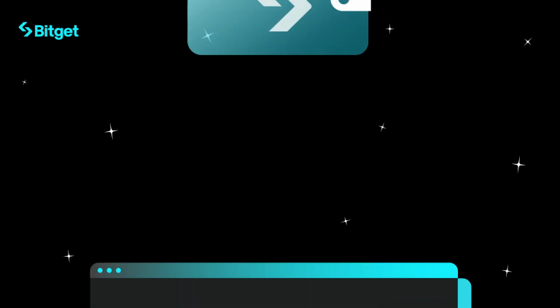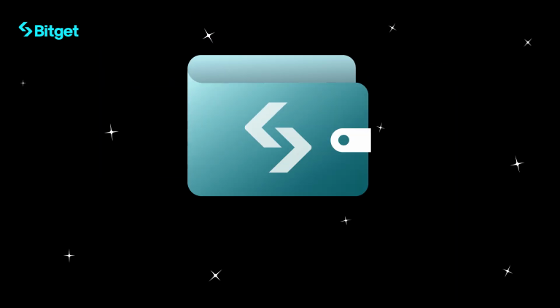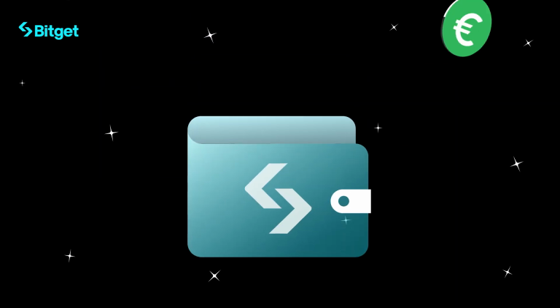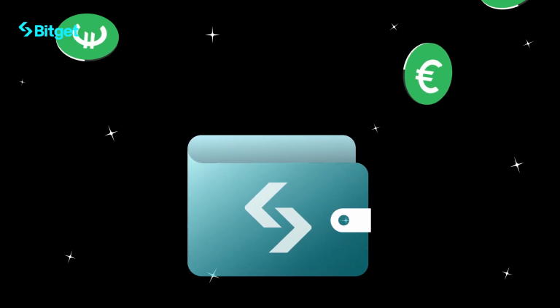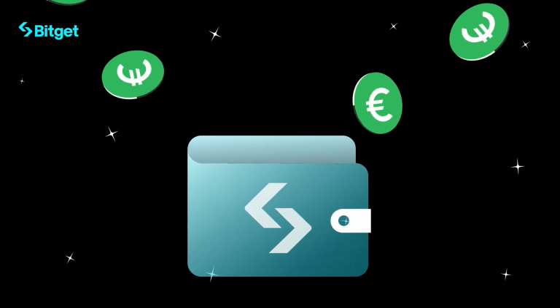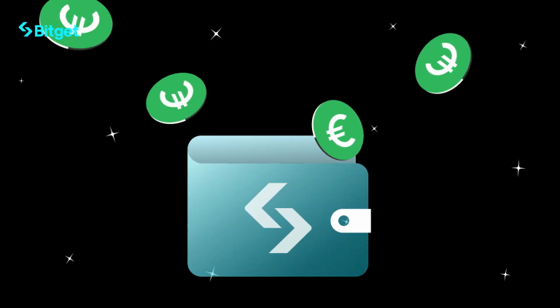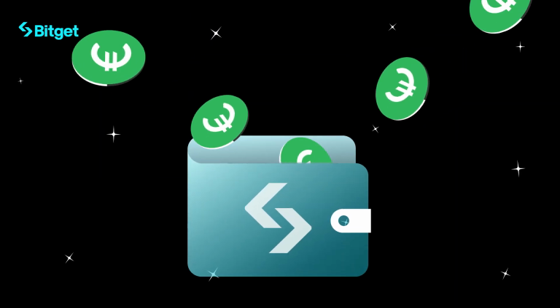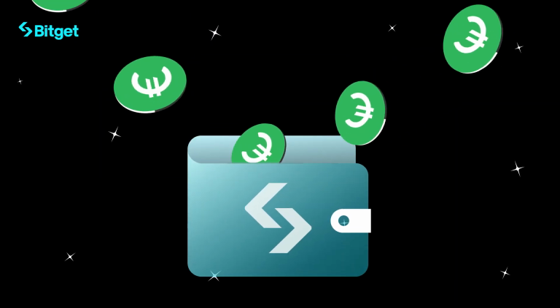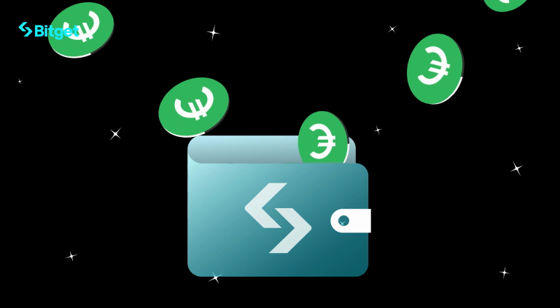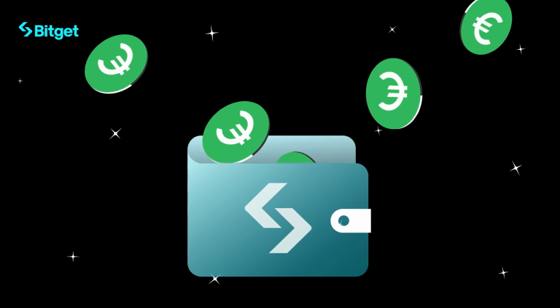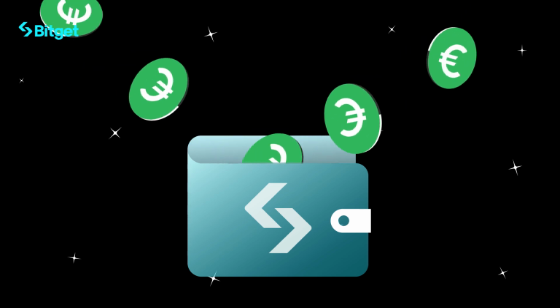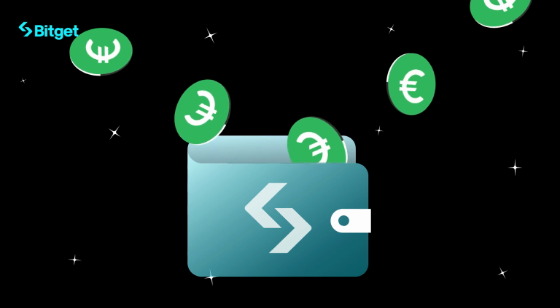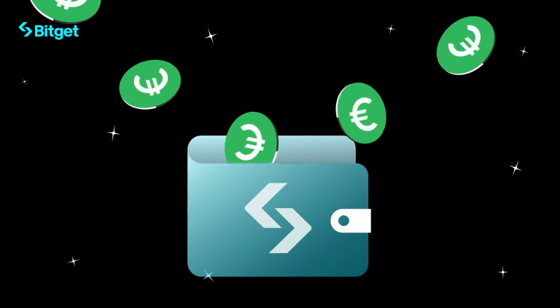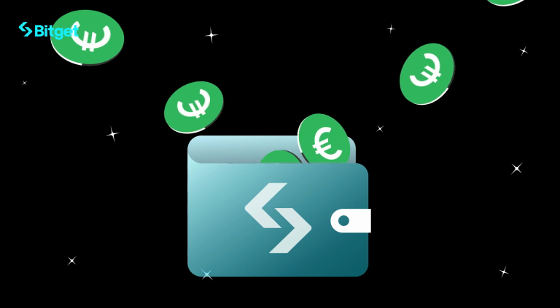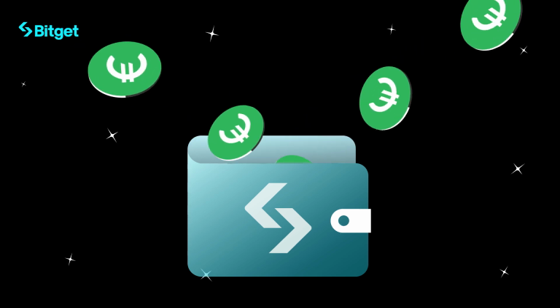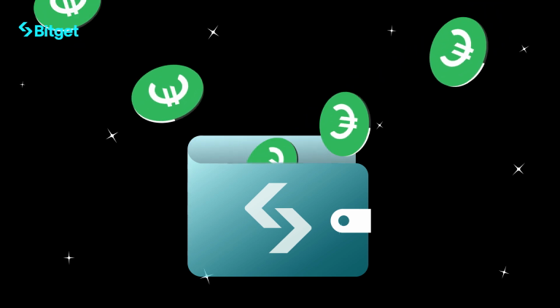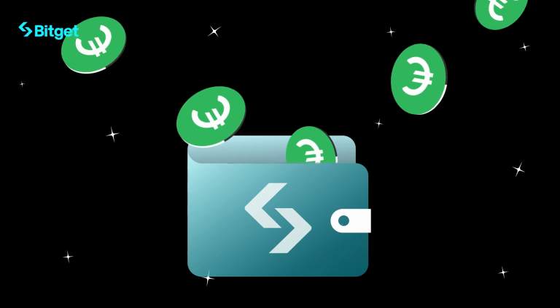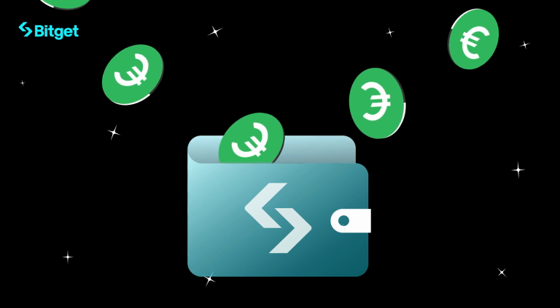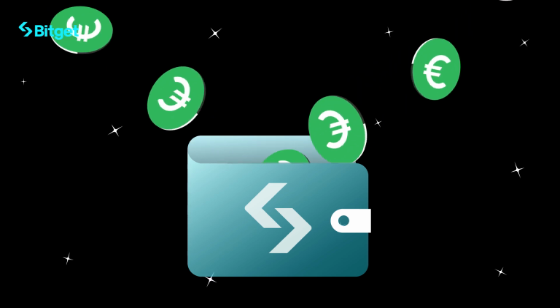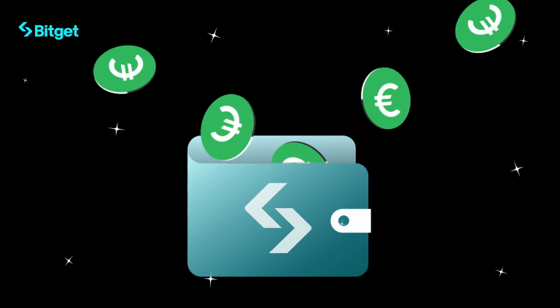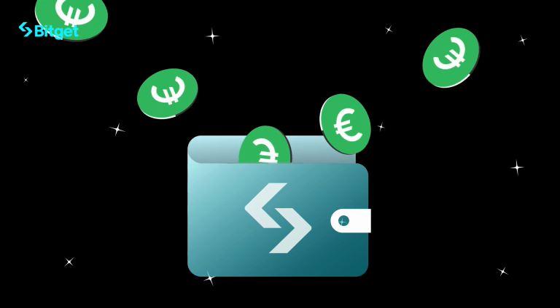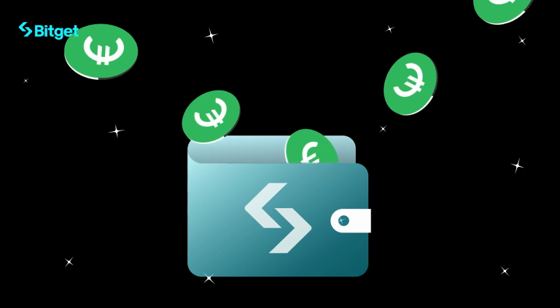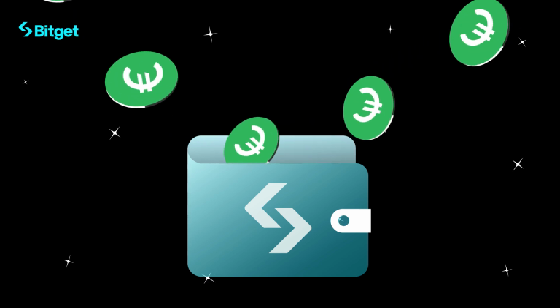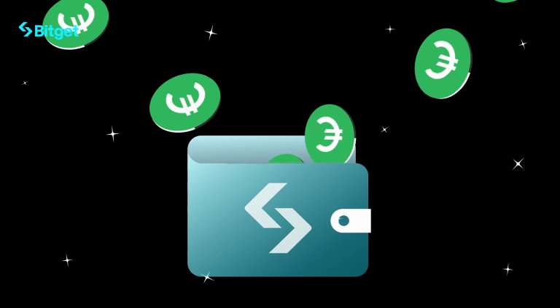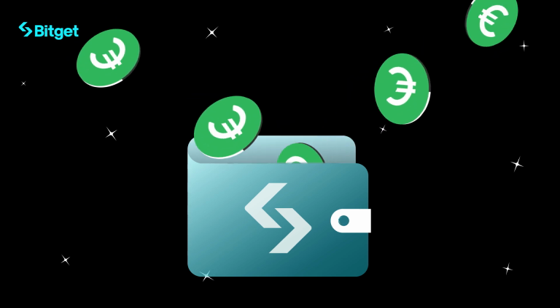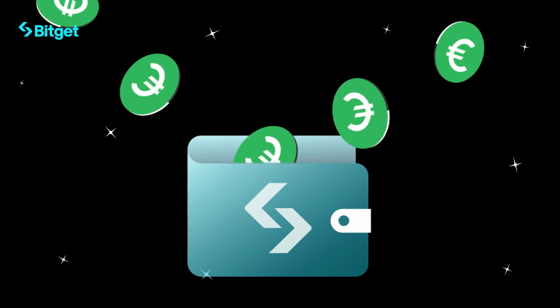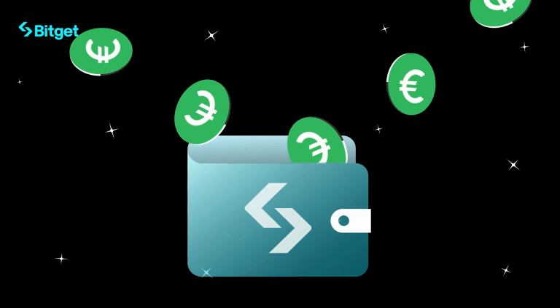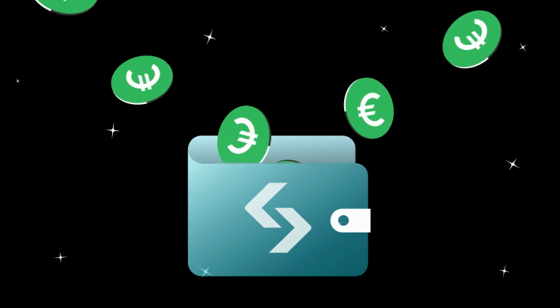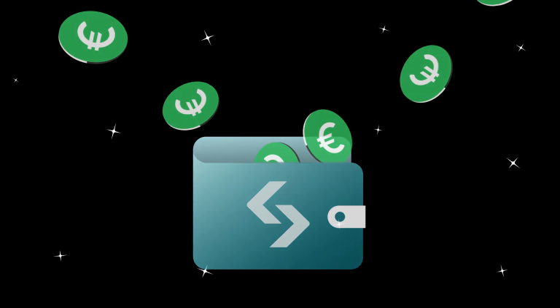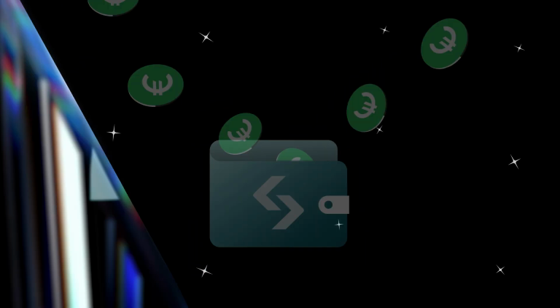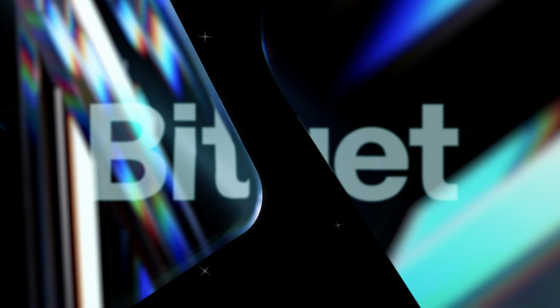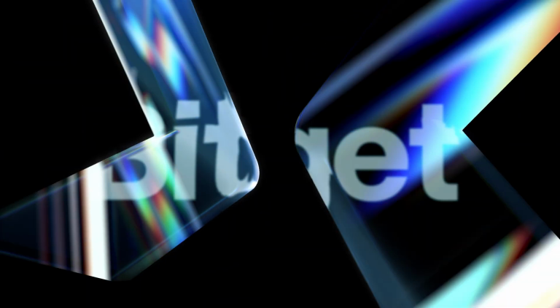That's it — you're now ready to deposit EUR securely with BitGet. Trade smarter.